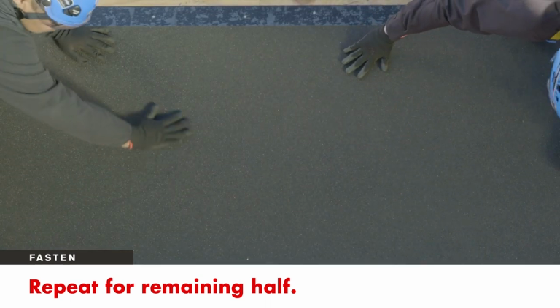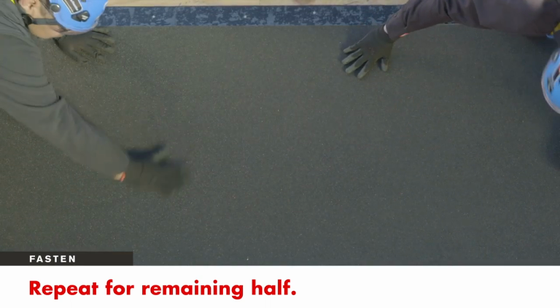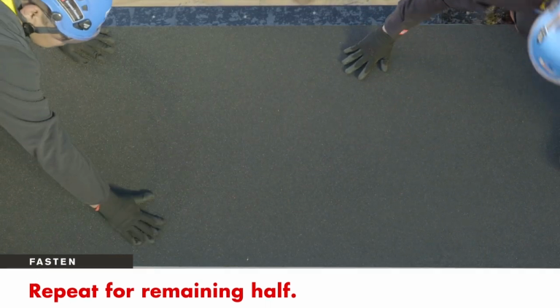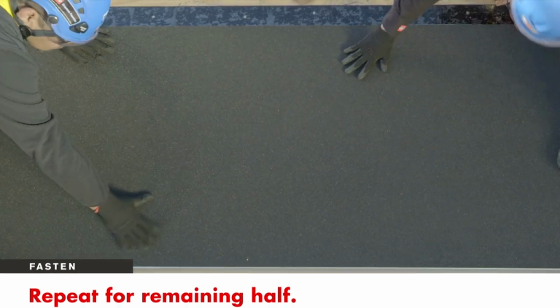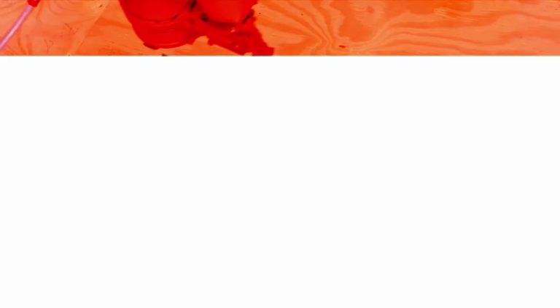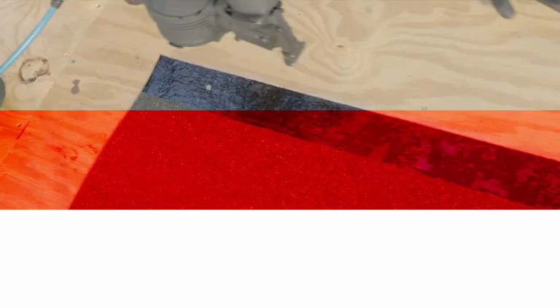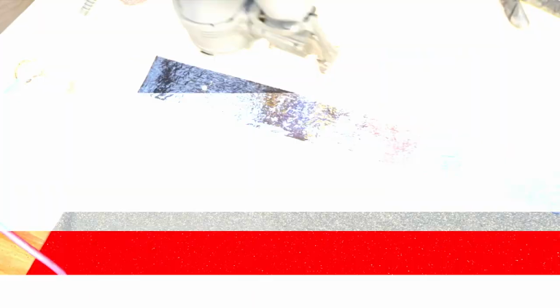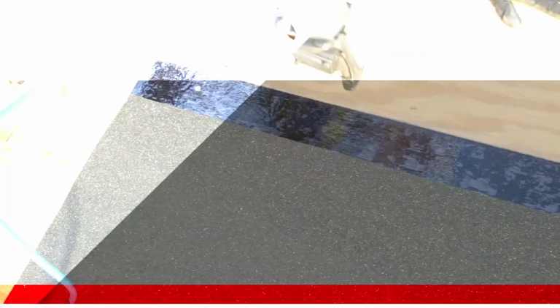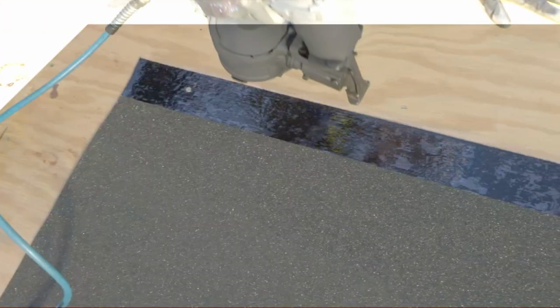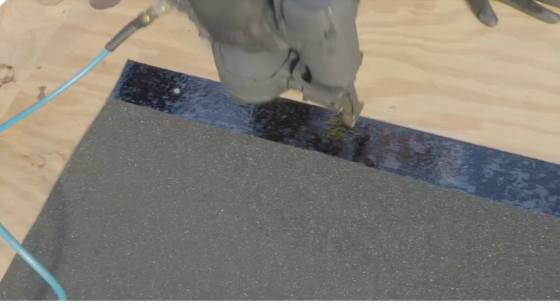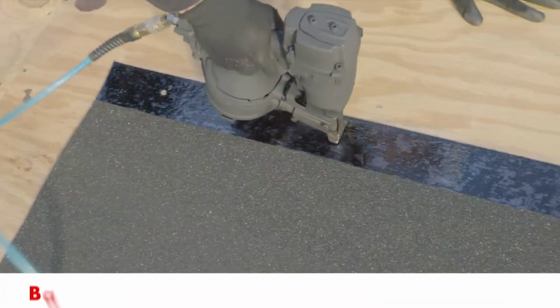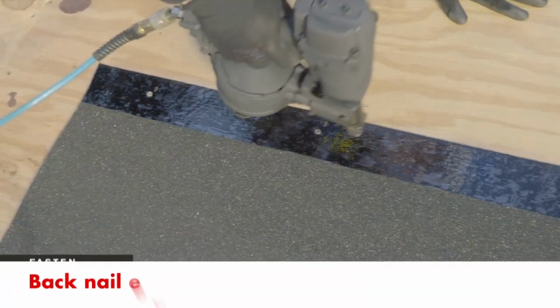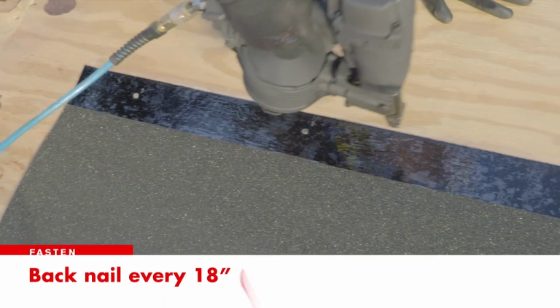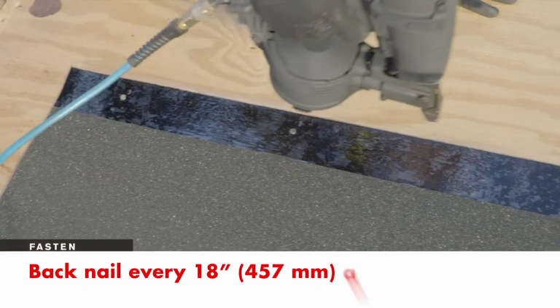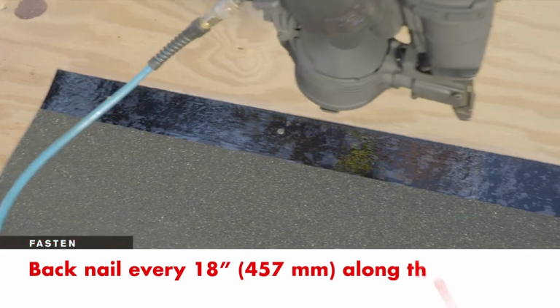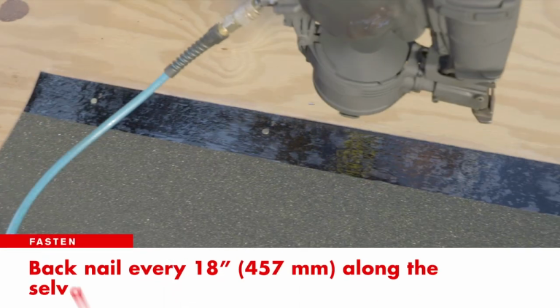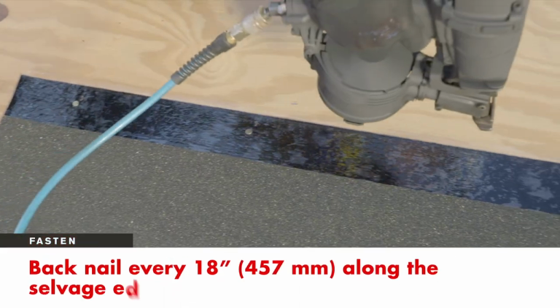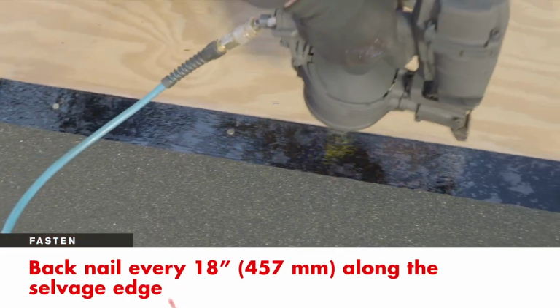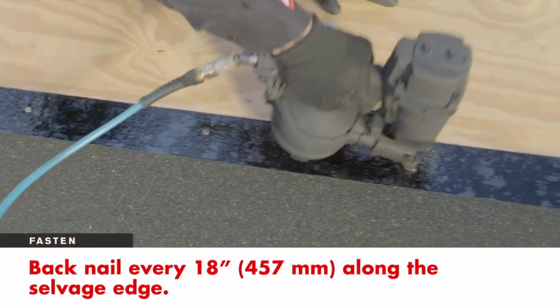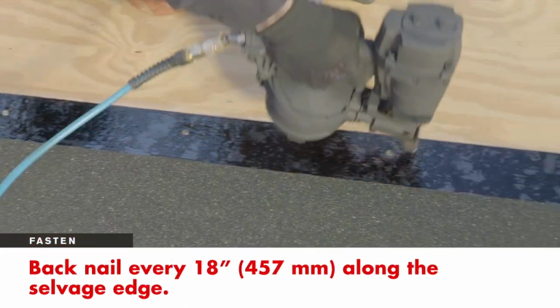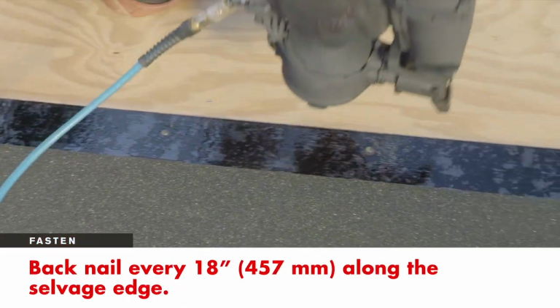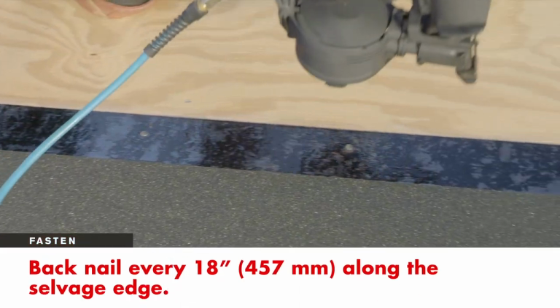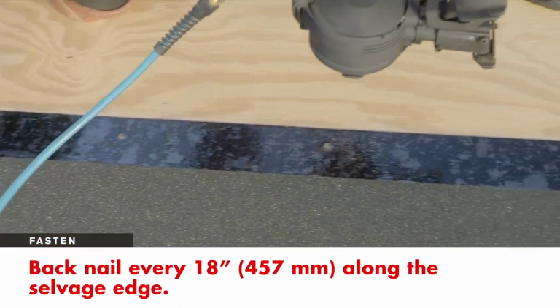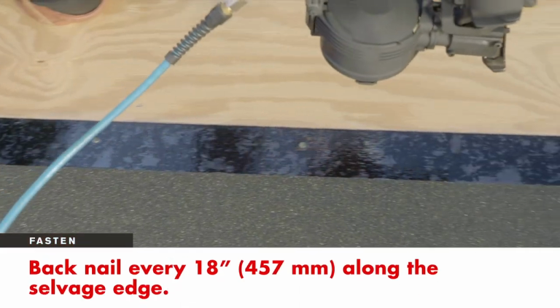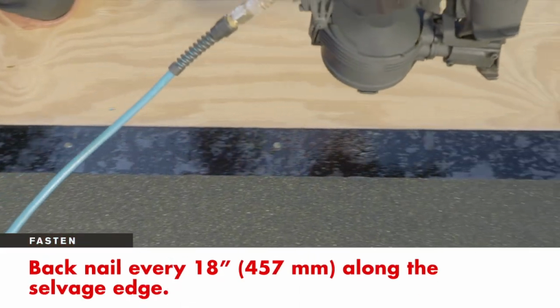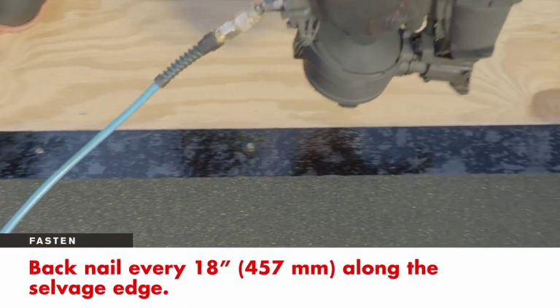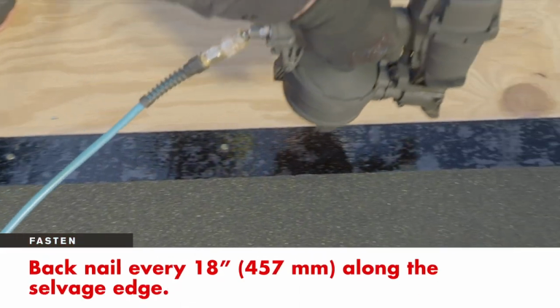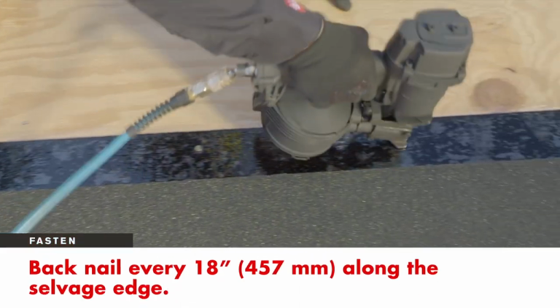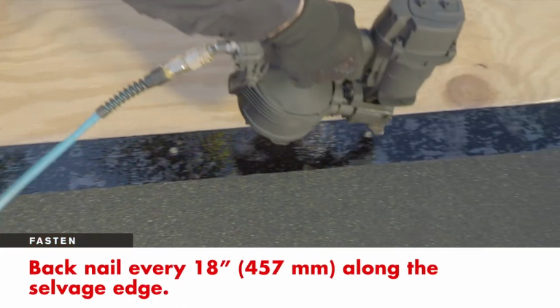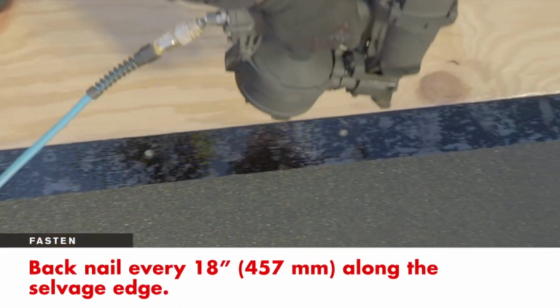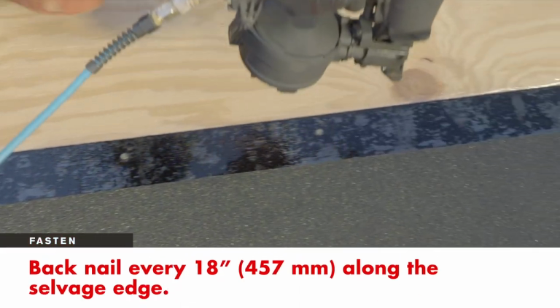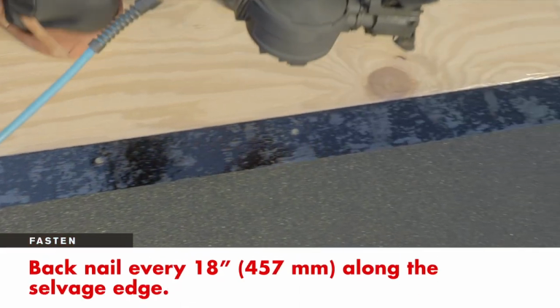For safety, back nail with roofing nails every 18 inches along the salvage edge.